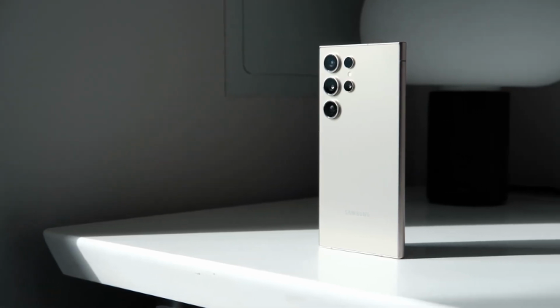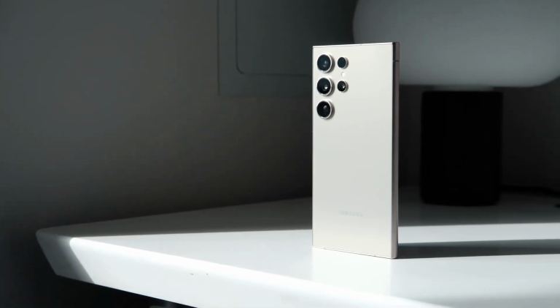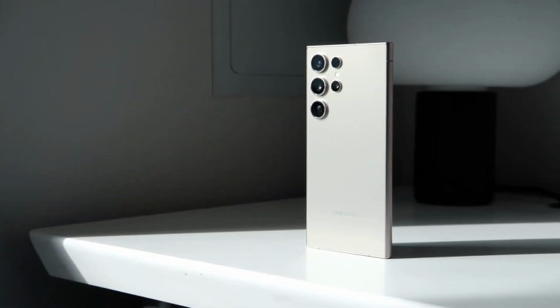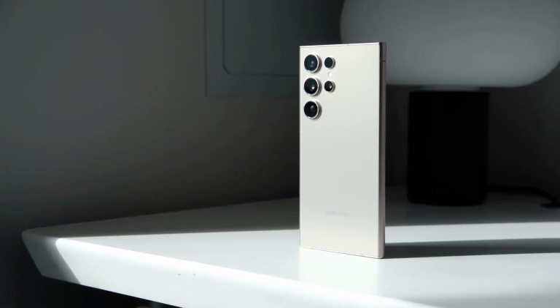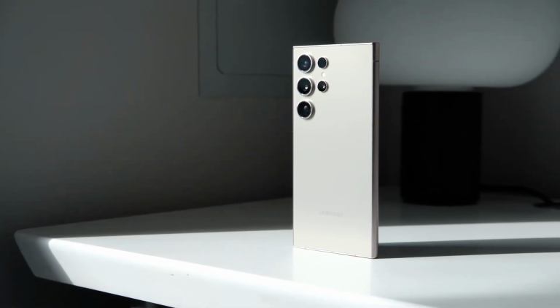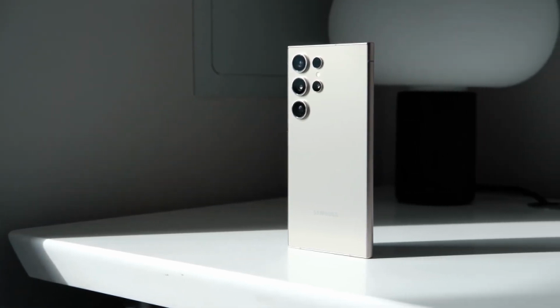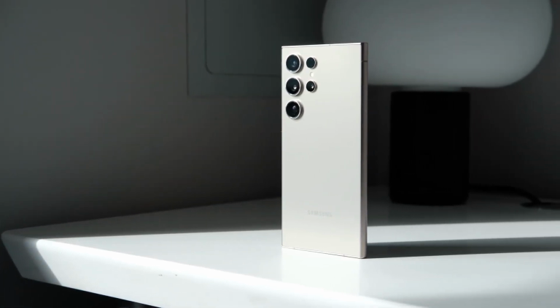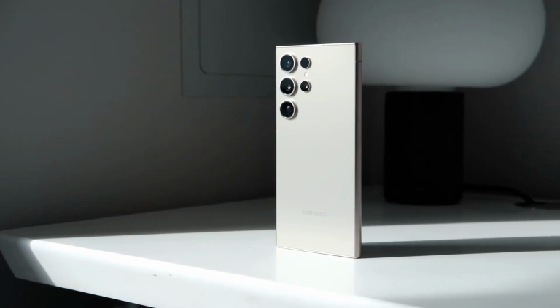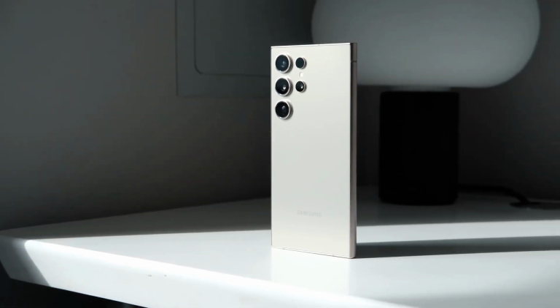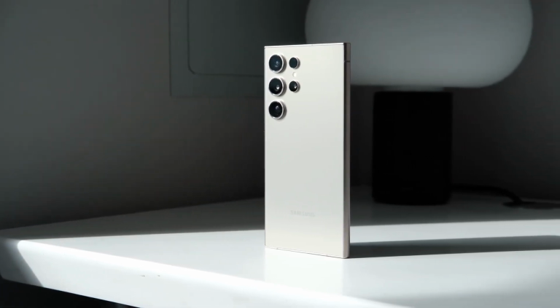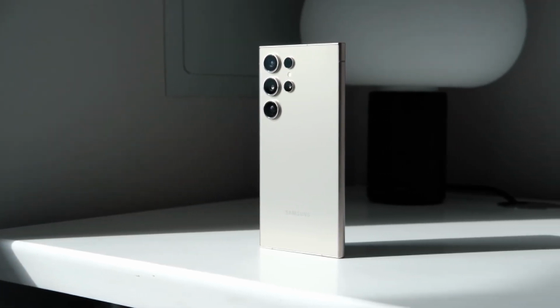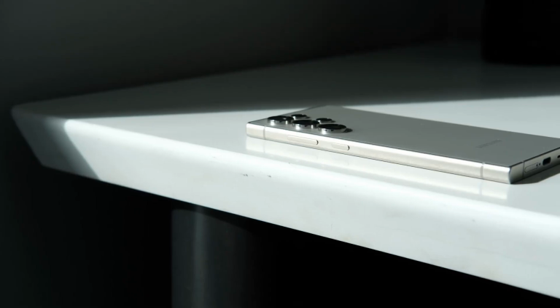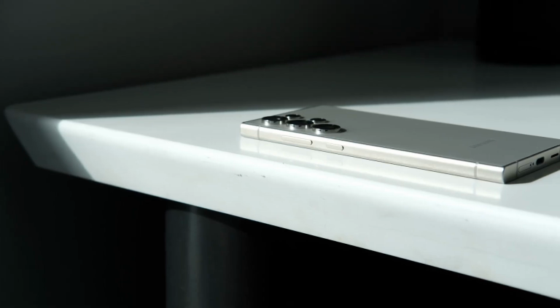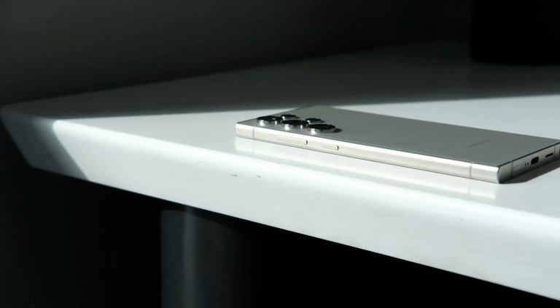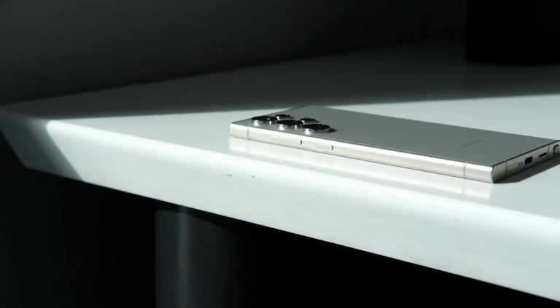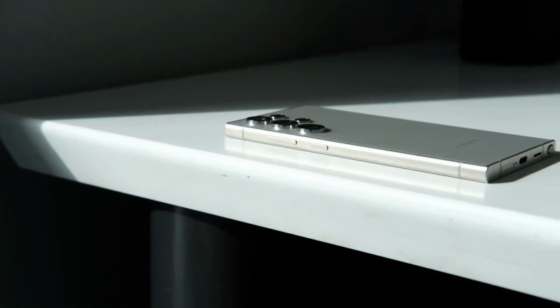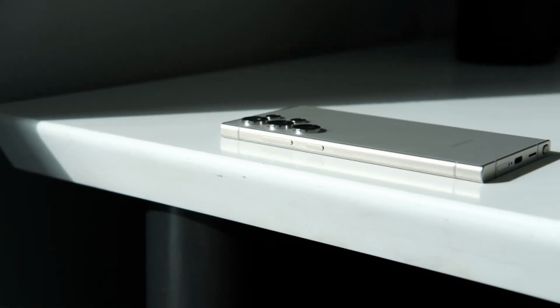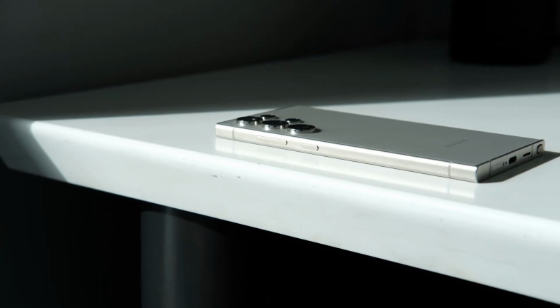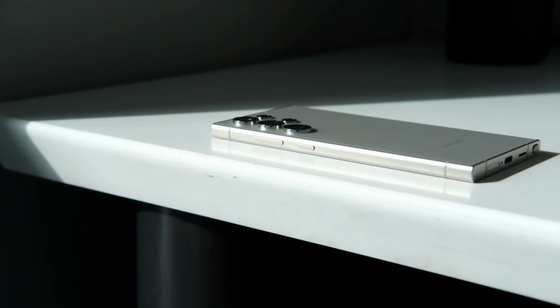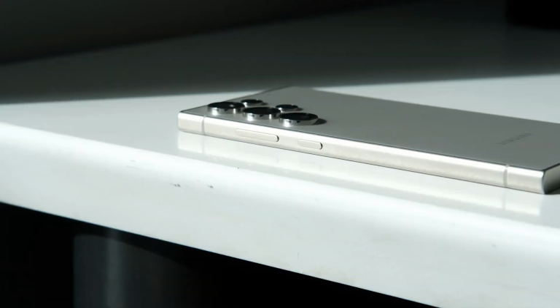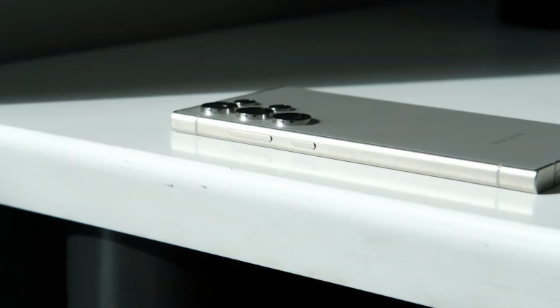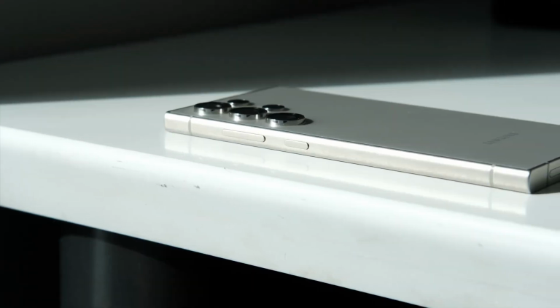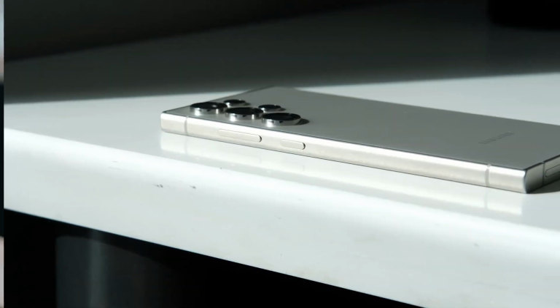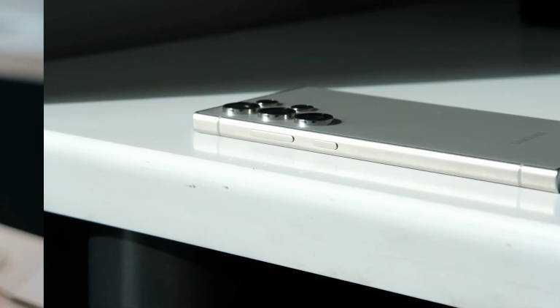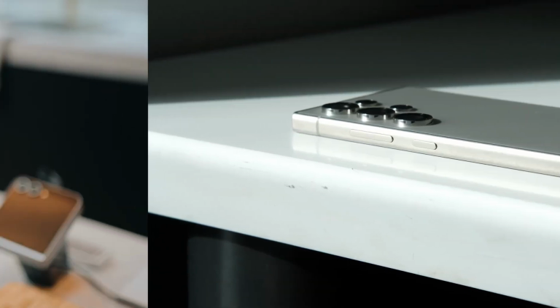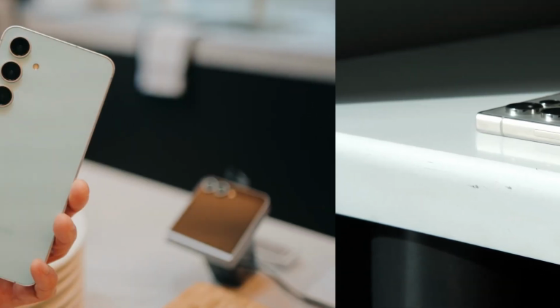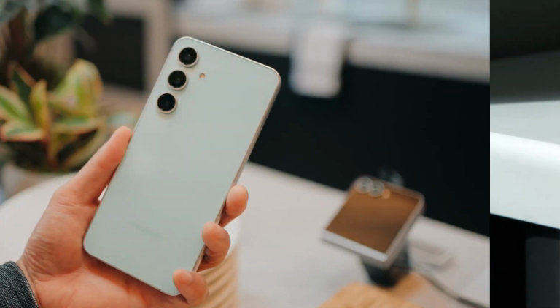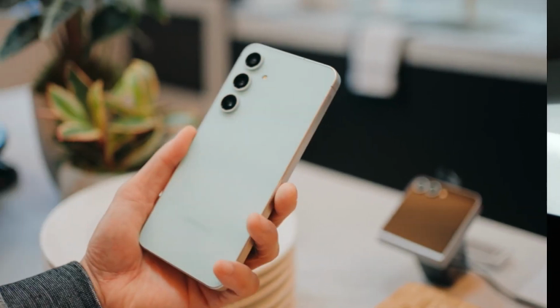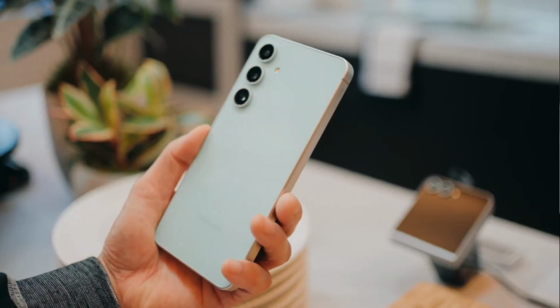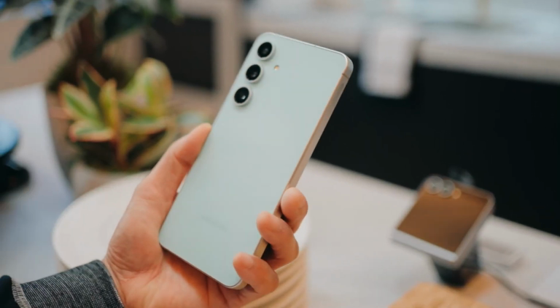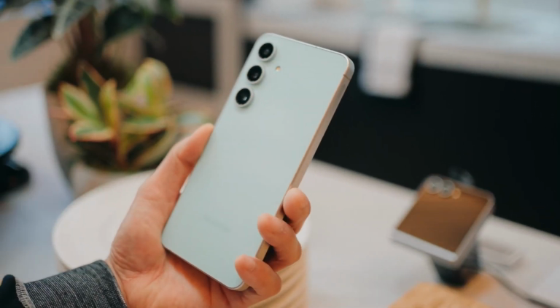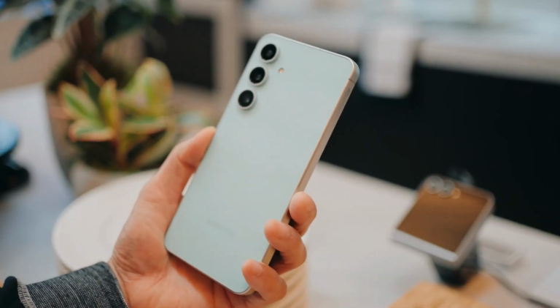The phone has a 5000mAh battery that can be charged quickly with 45W charging power.